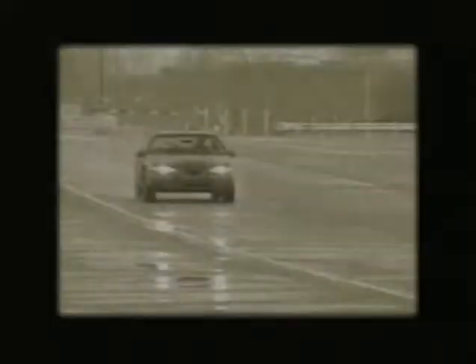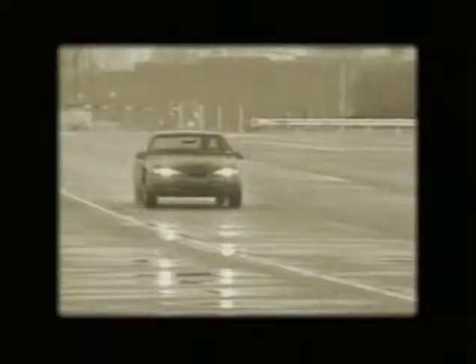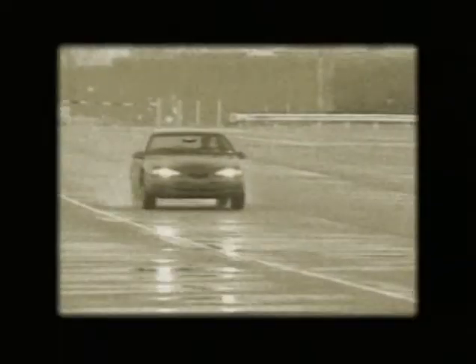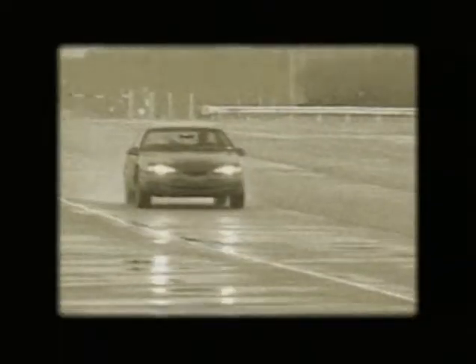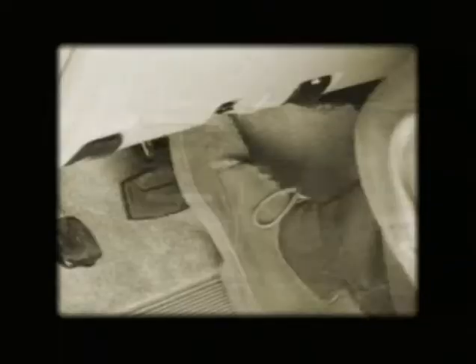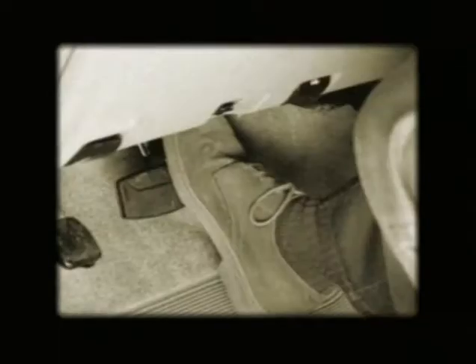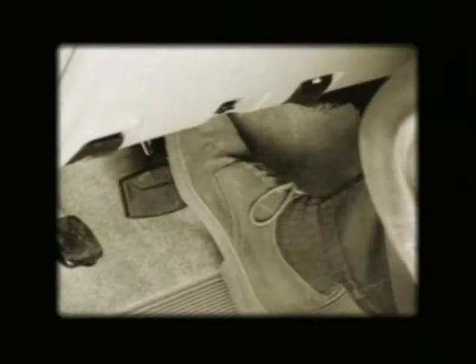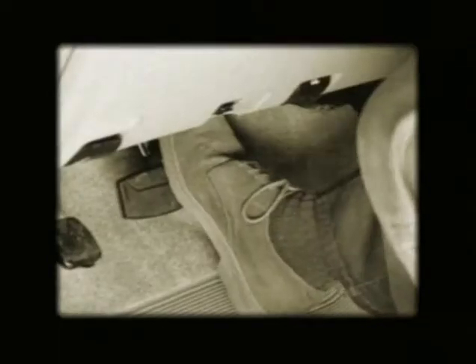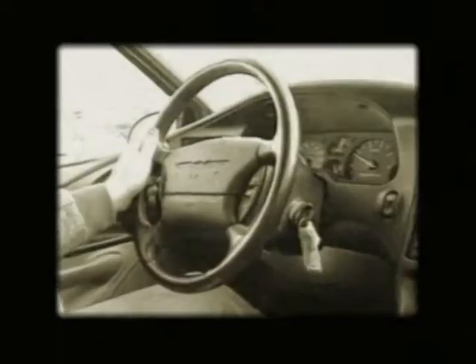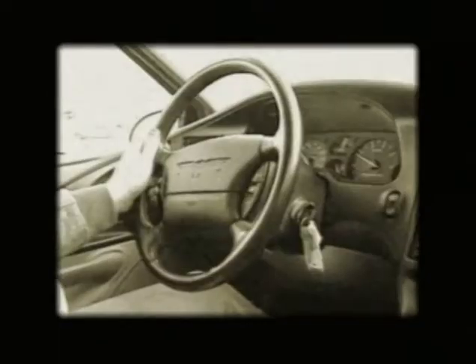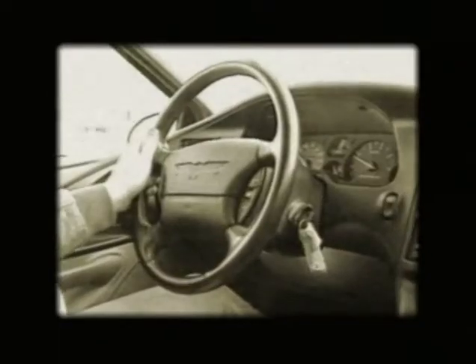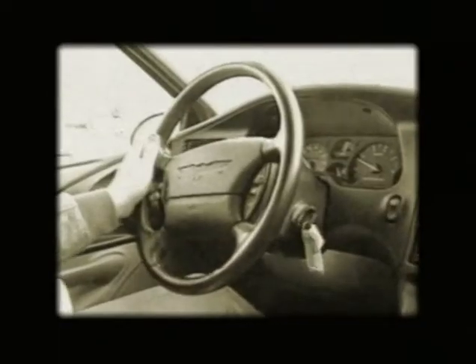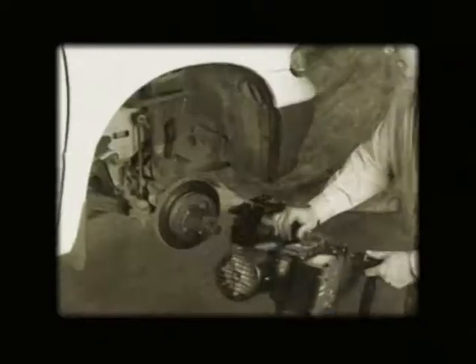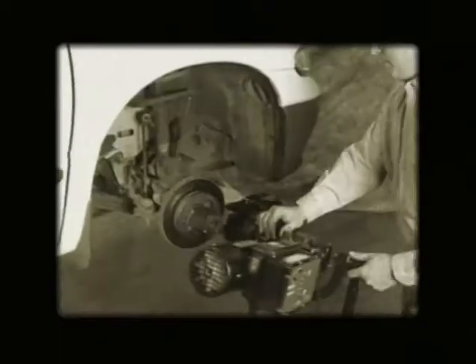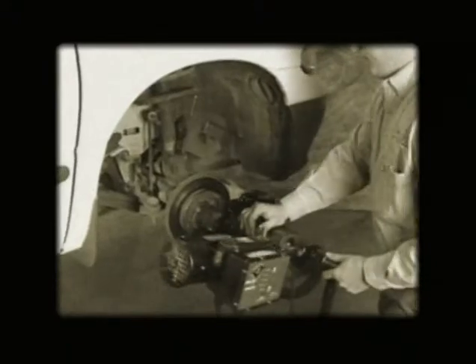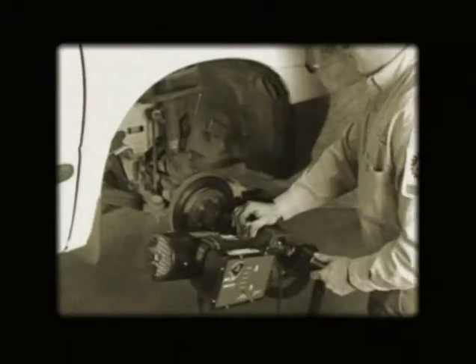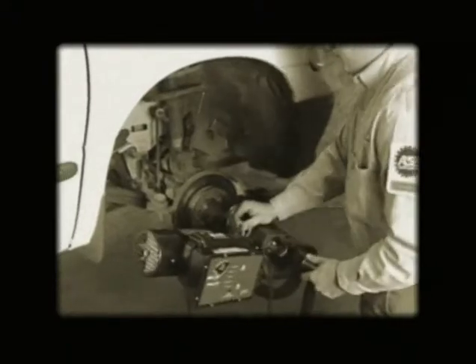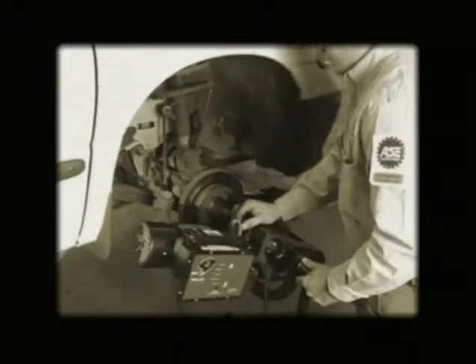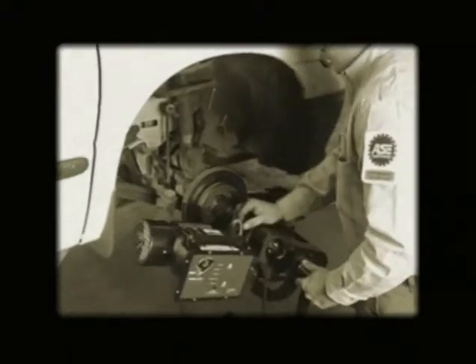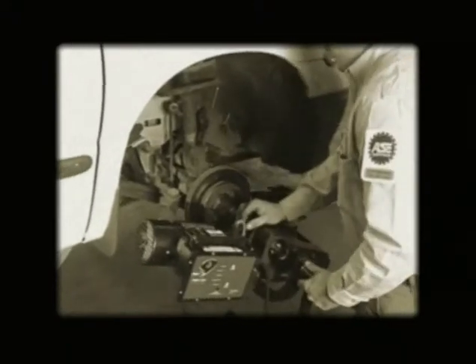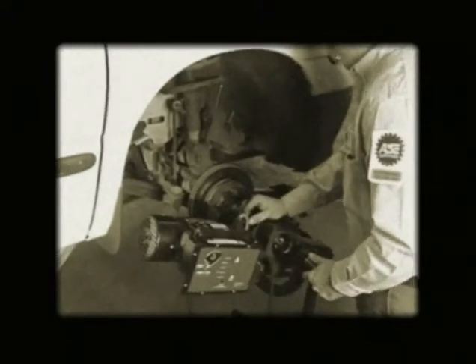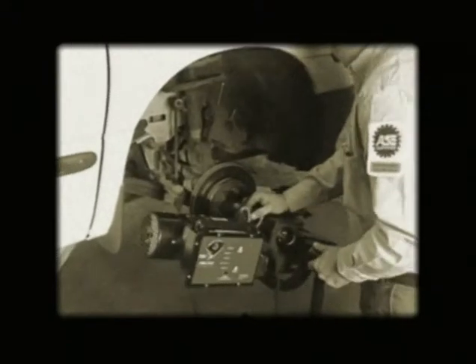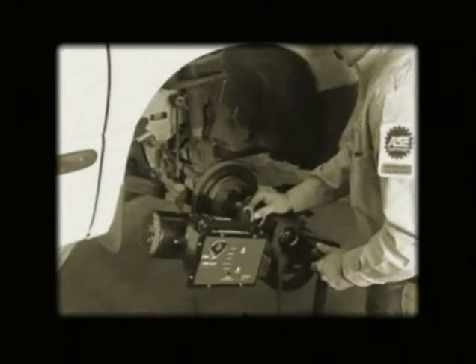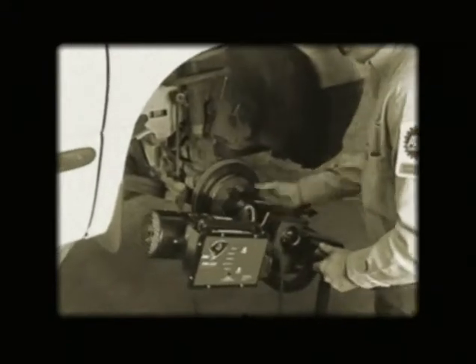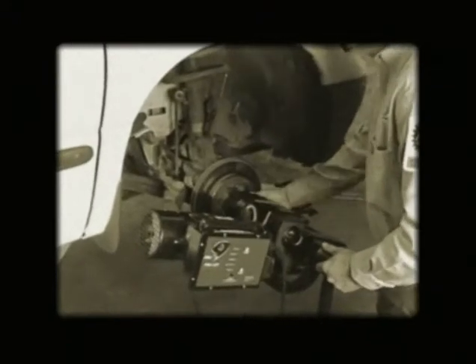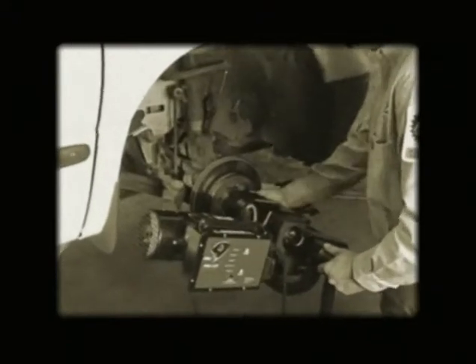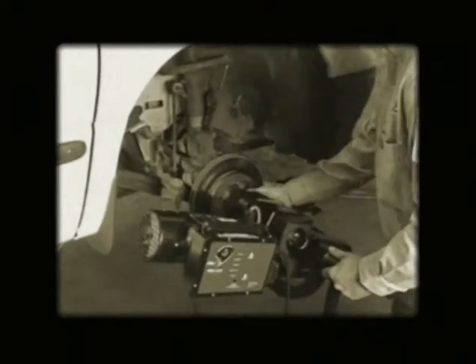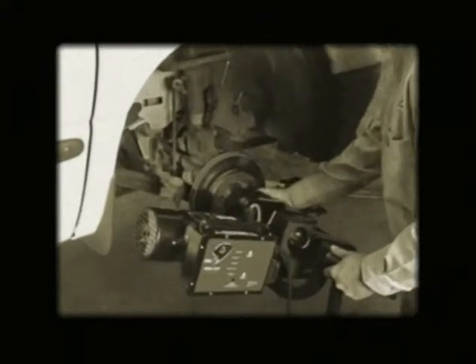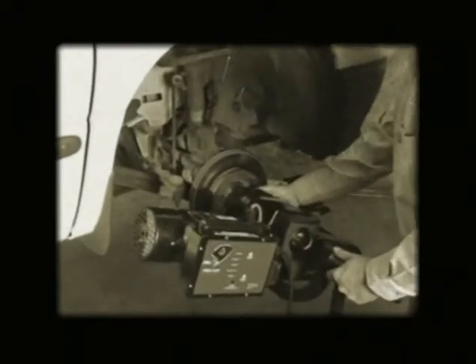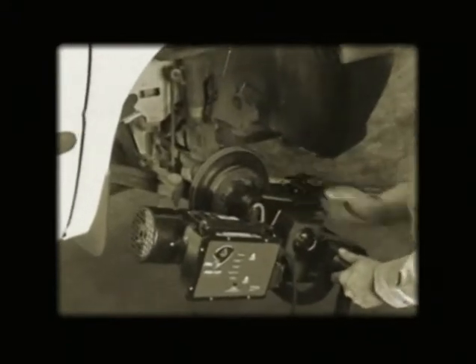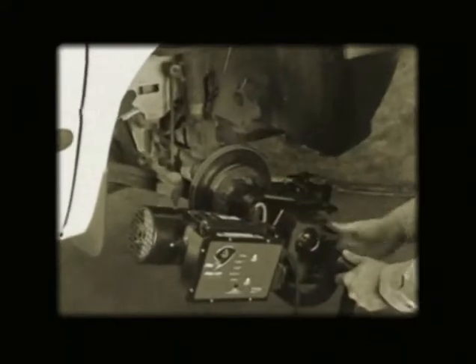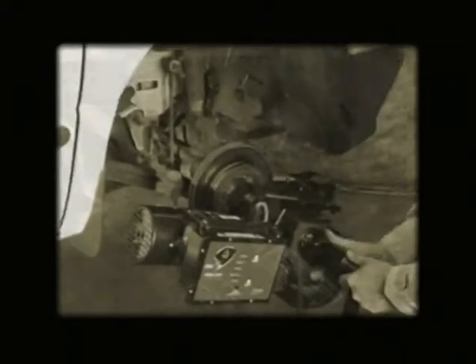For 20 years, we've been focused on one product: the on-car brake lathe. It's a focus that has made us a pioneer in the field.